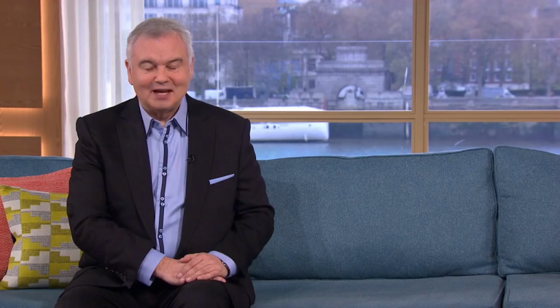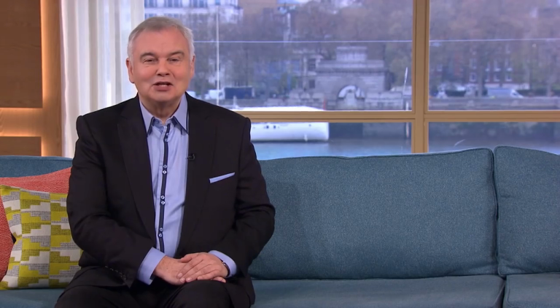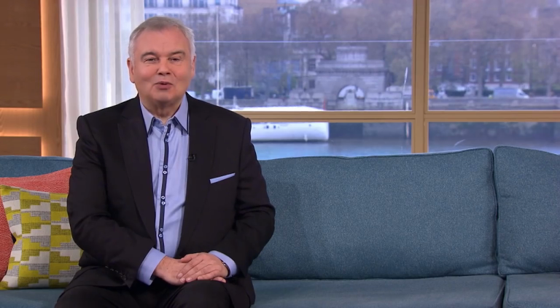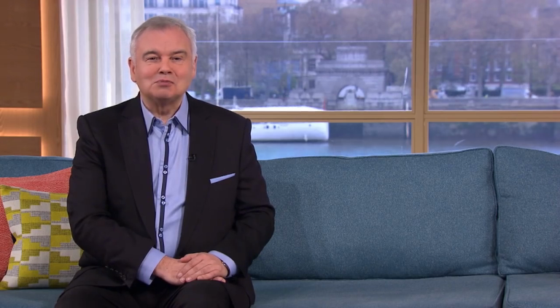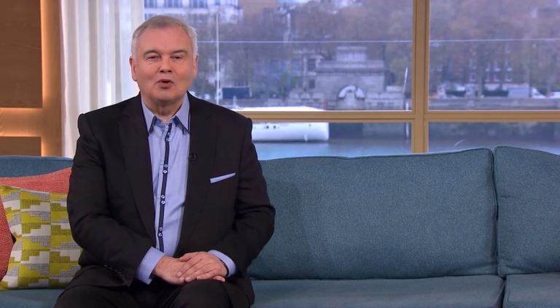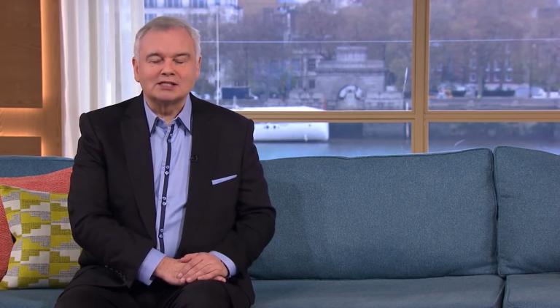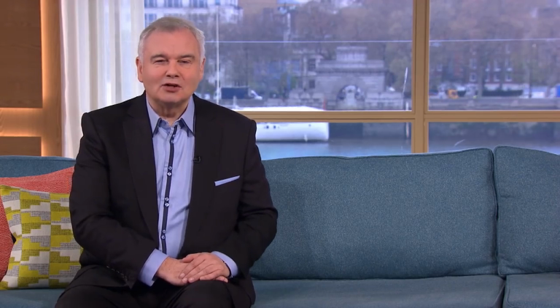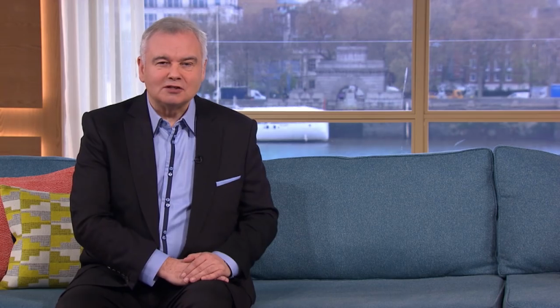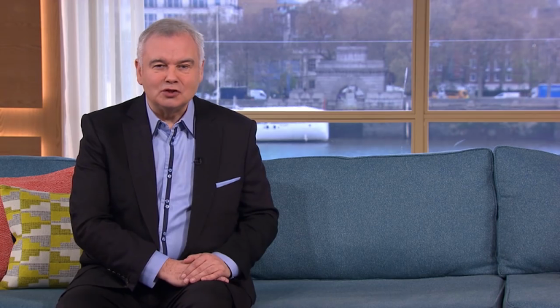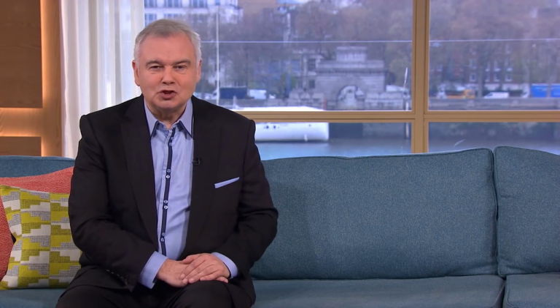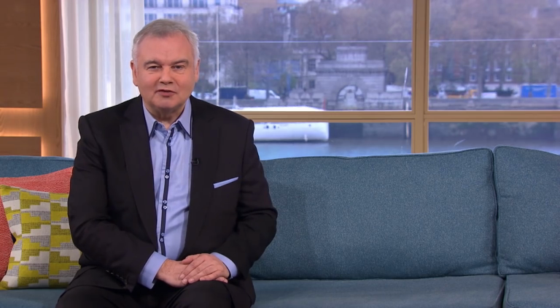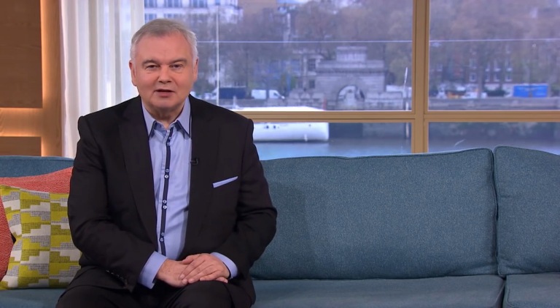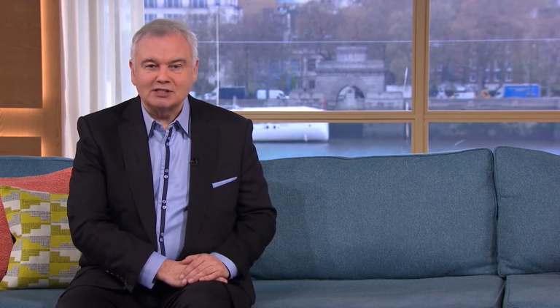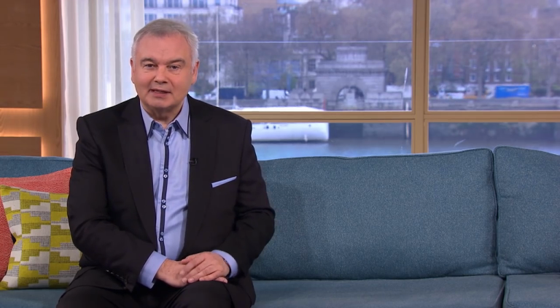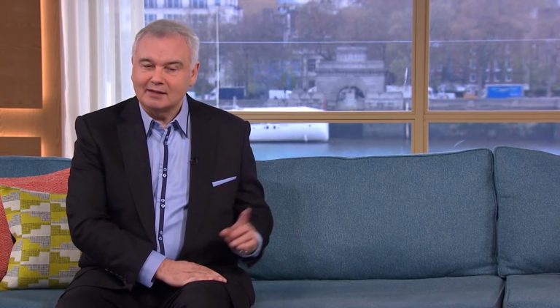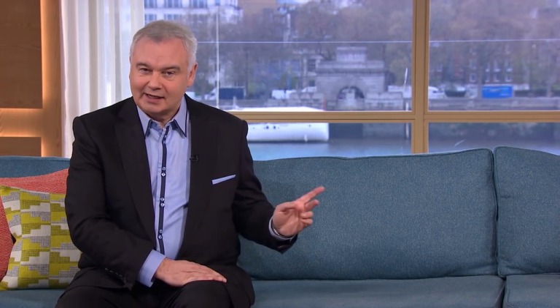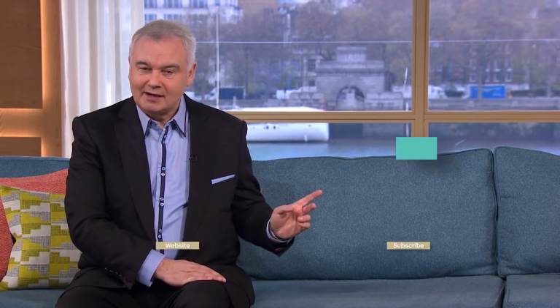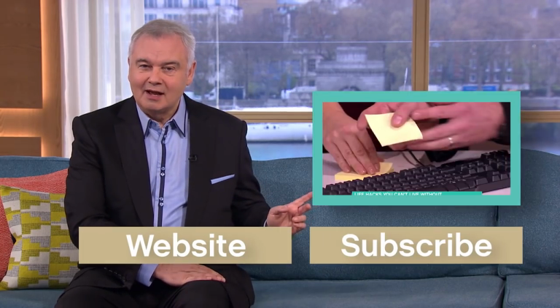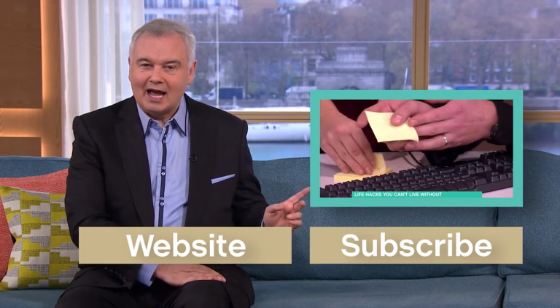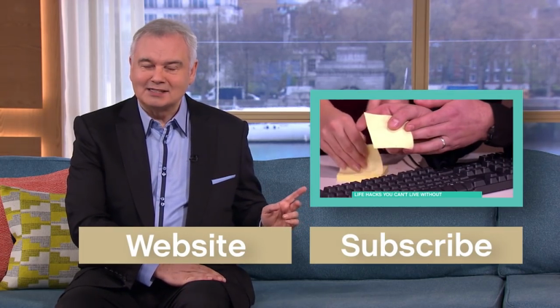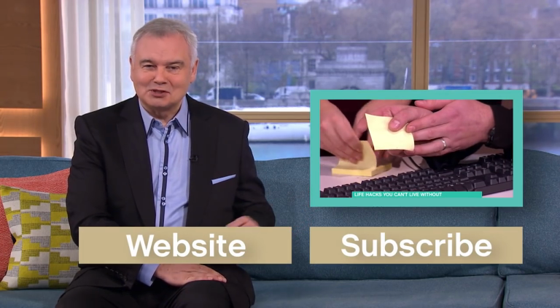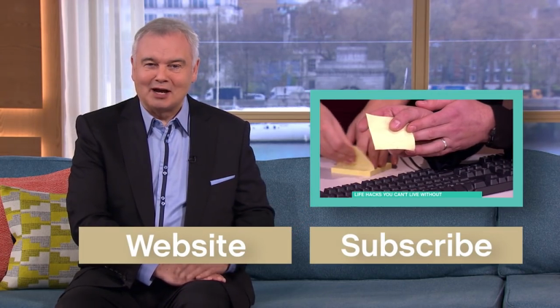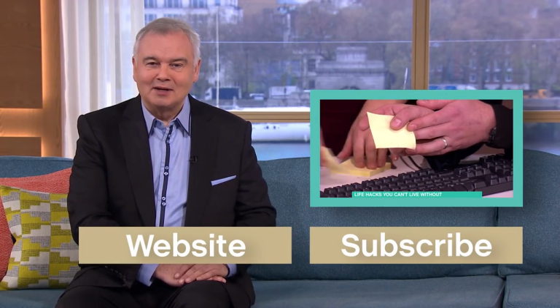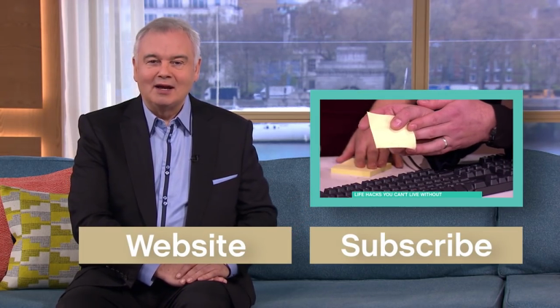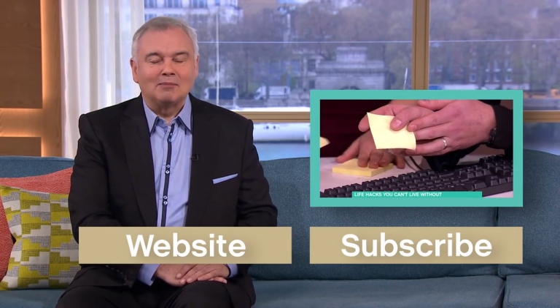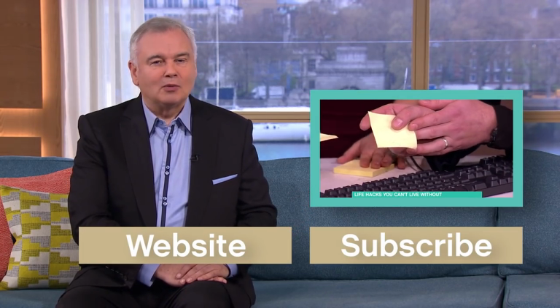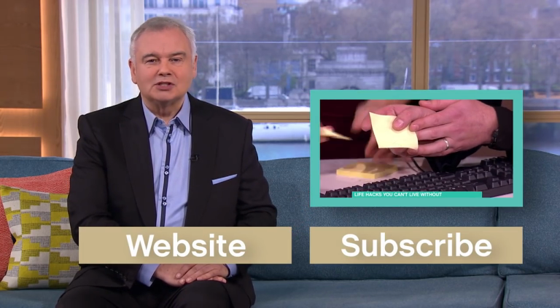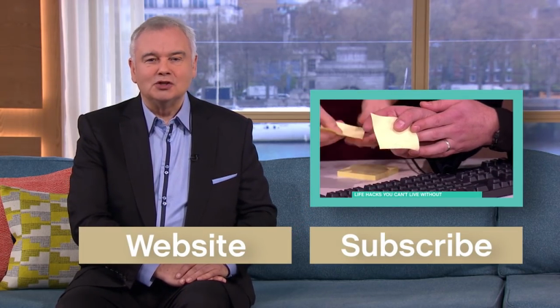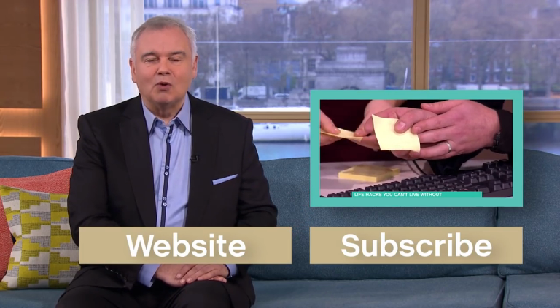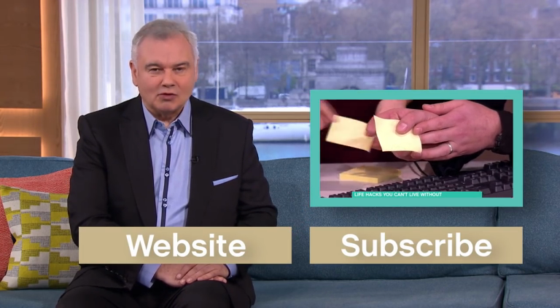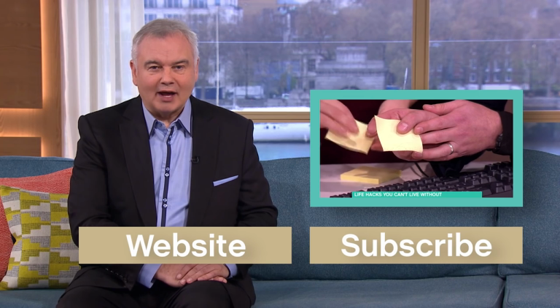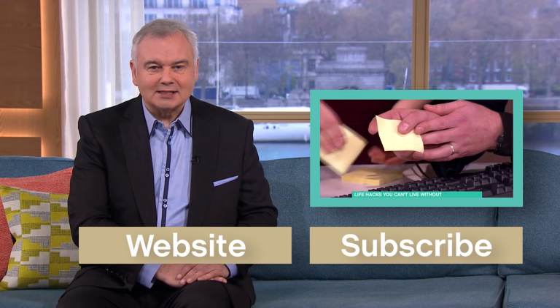To watch more exclusive YouTube videos, simply click here and subscribe. I promise you won't regret it.